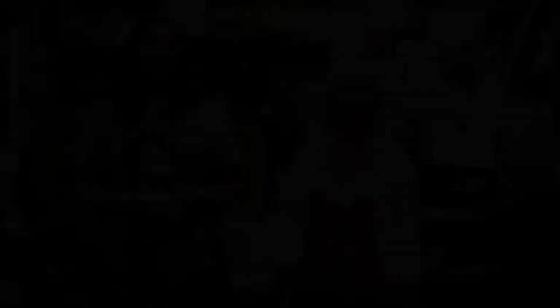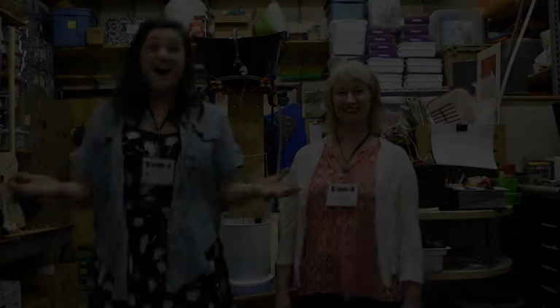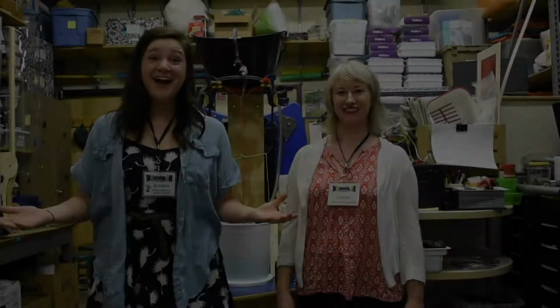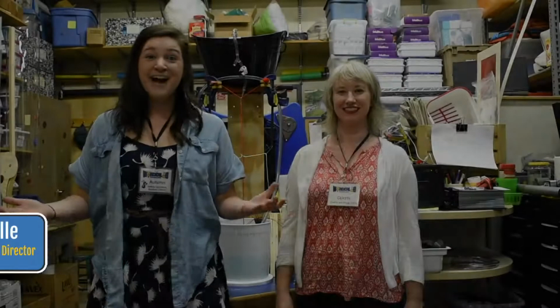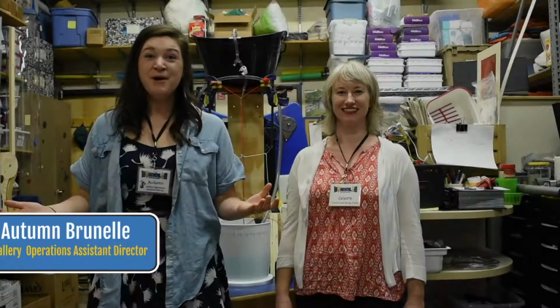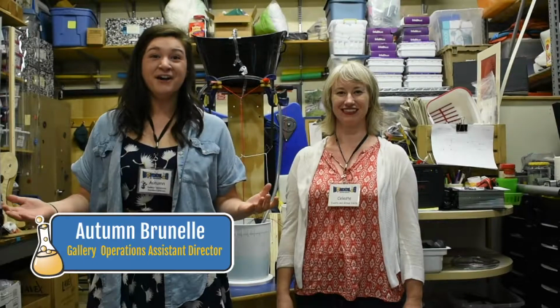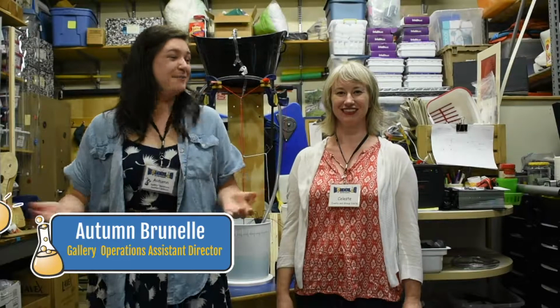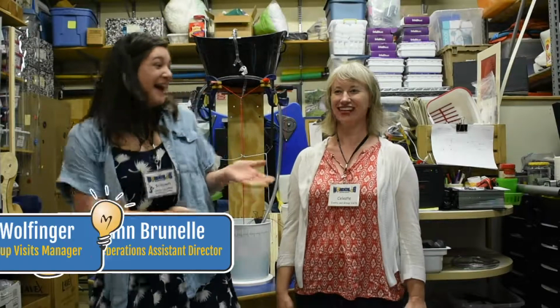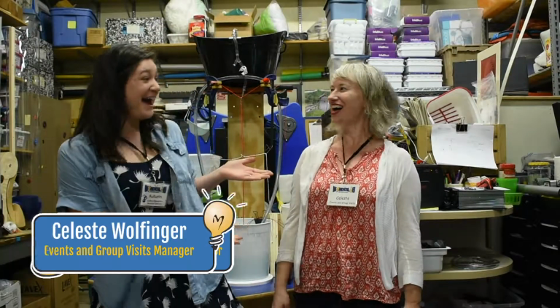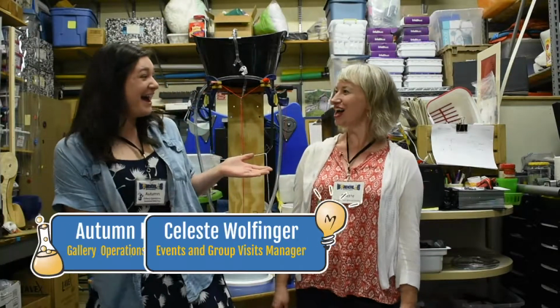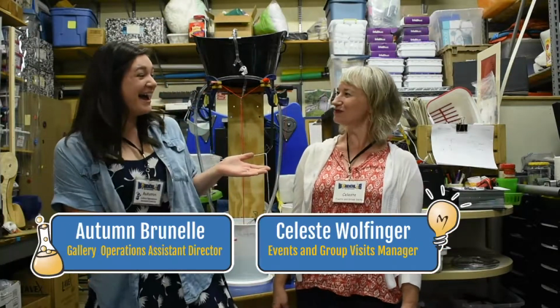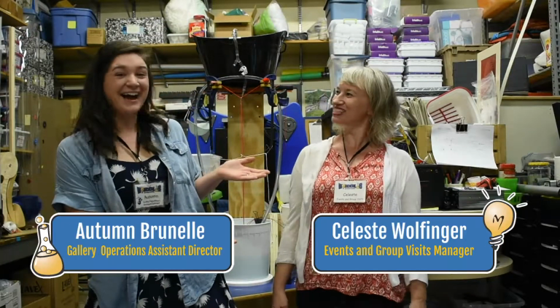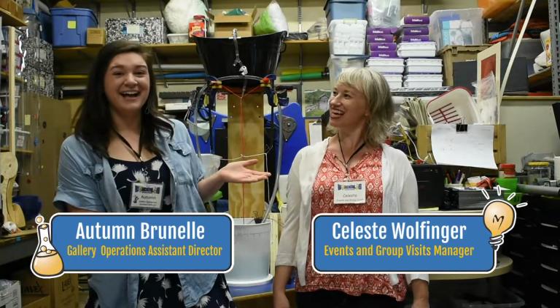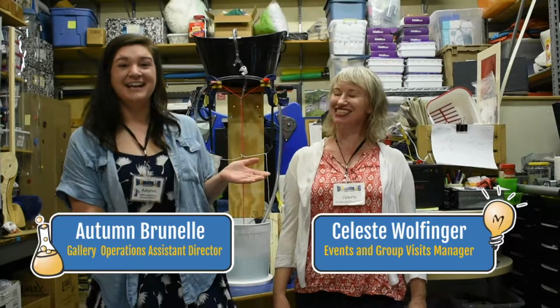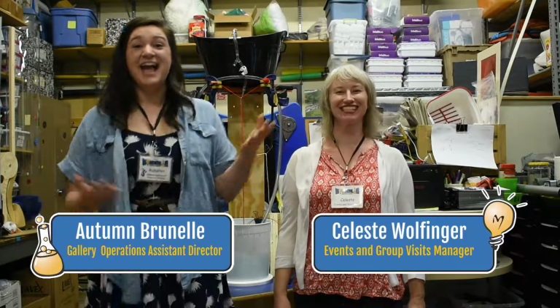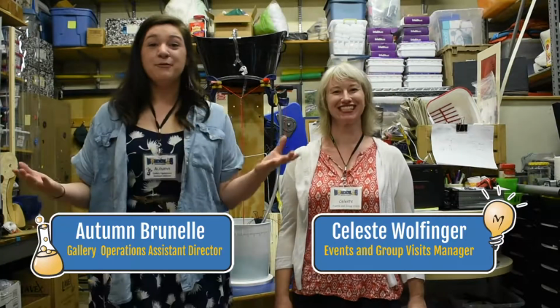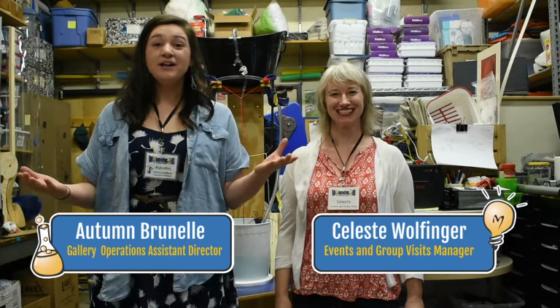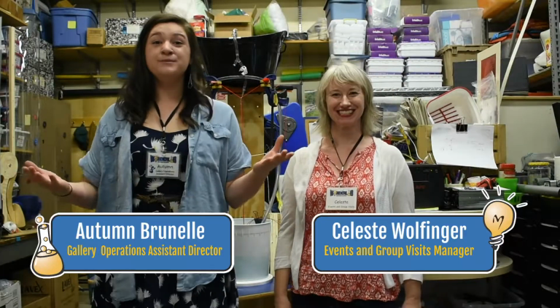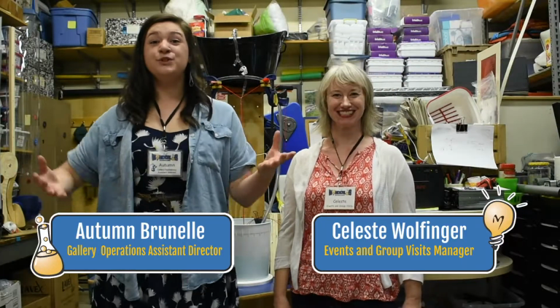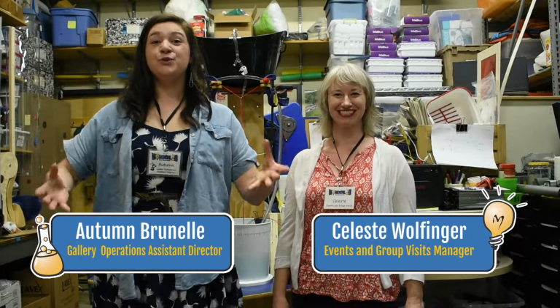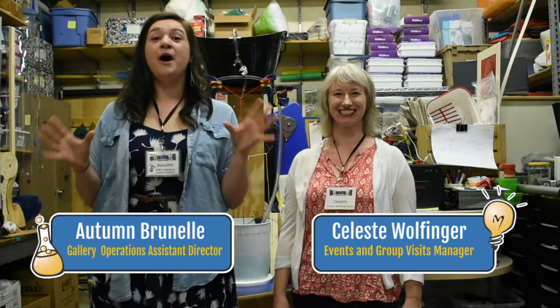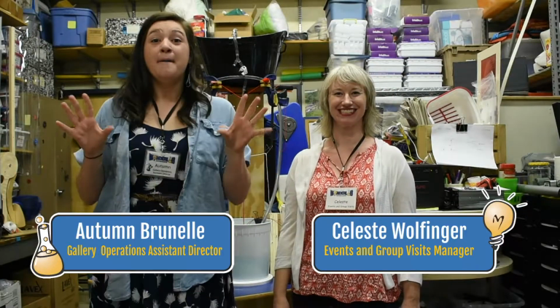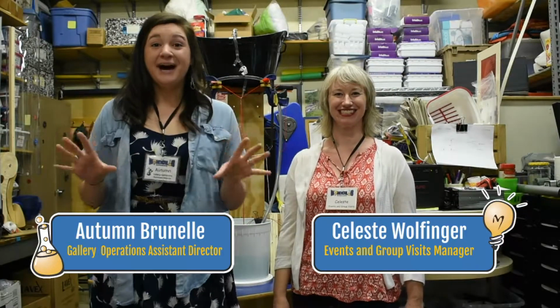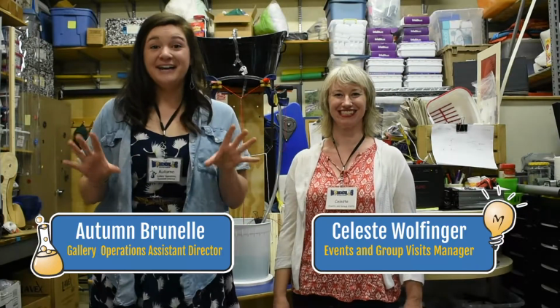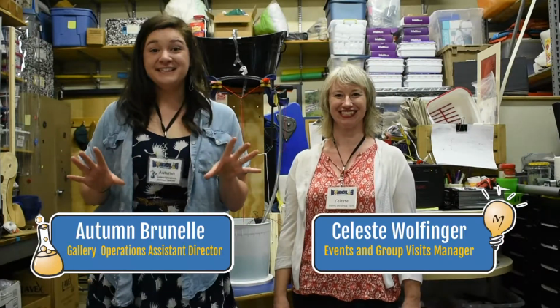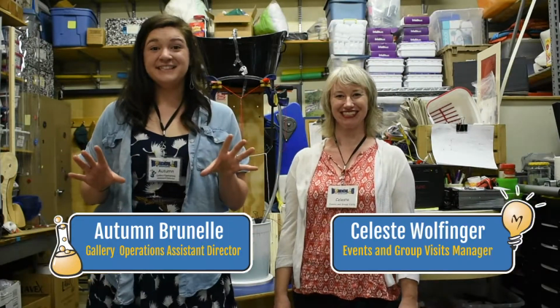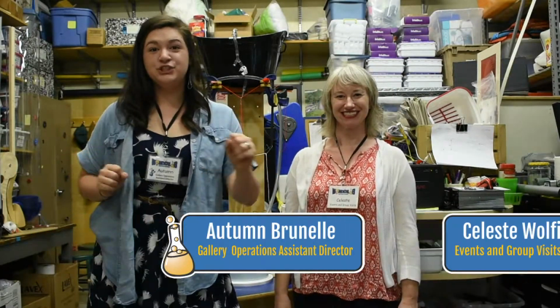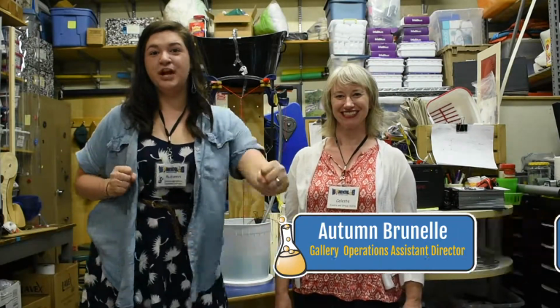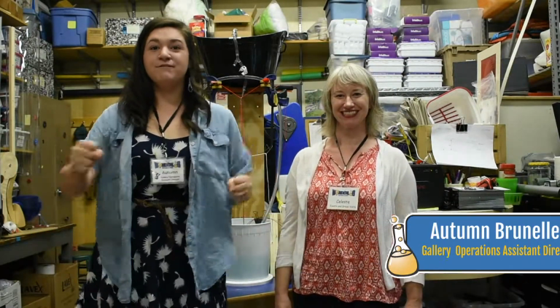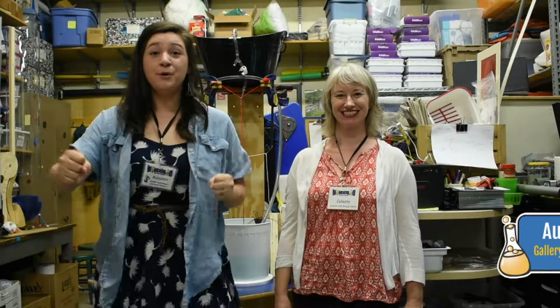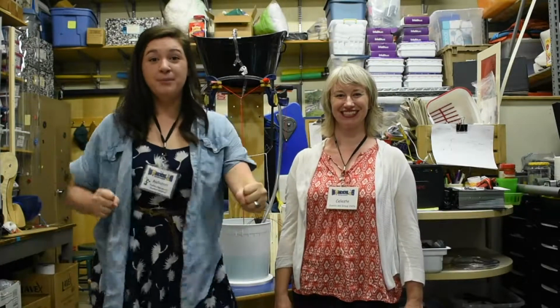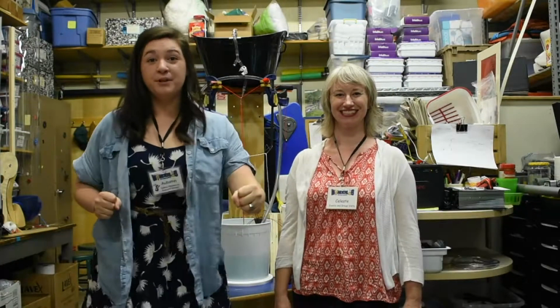Hi, I'm Autumn. Hi, I'm Celeste. And welcome to Behind the Scenes Giant Flowing Bubble.